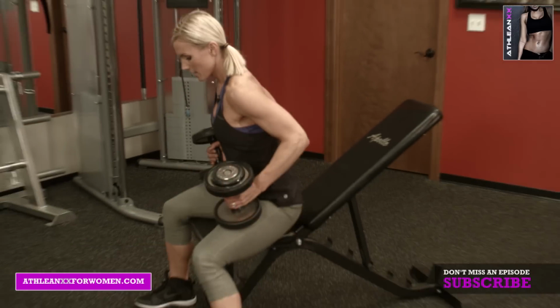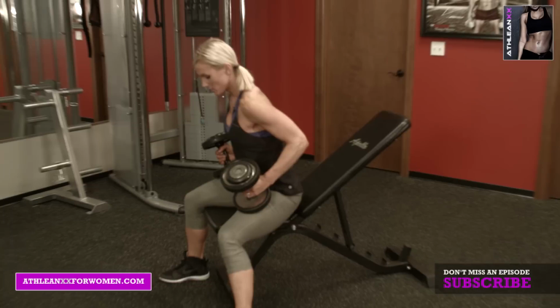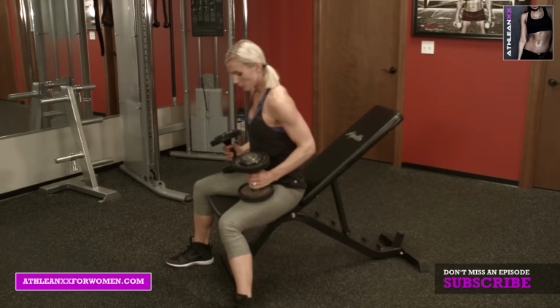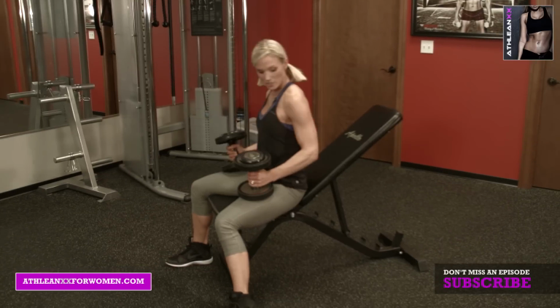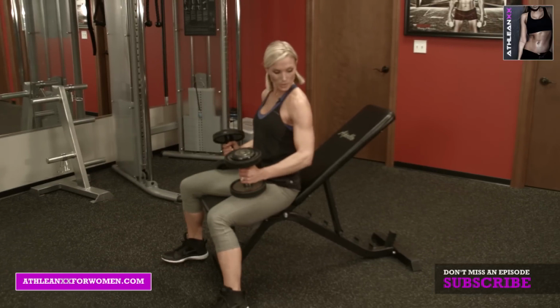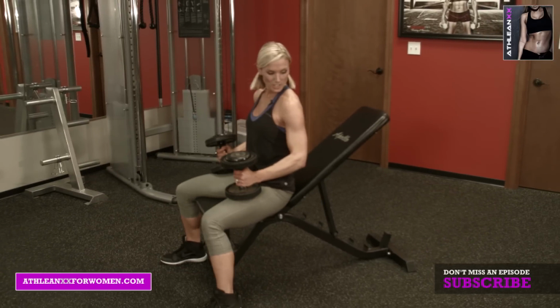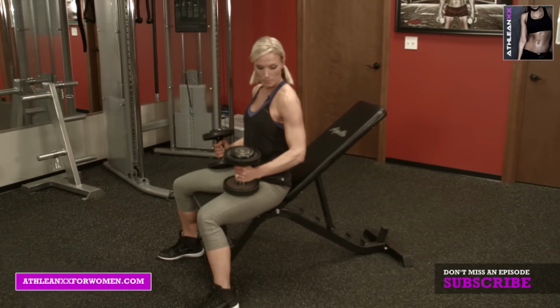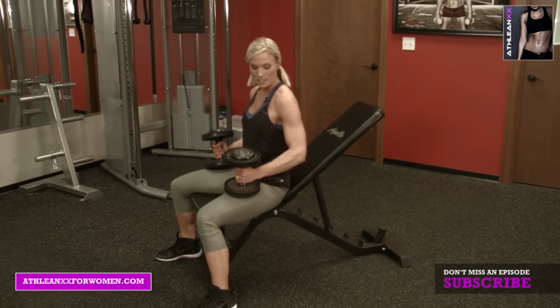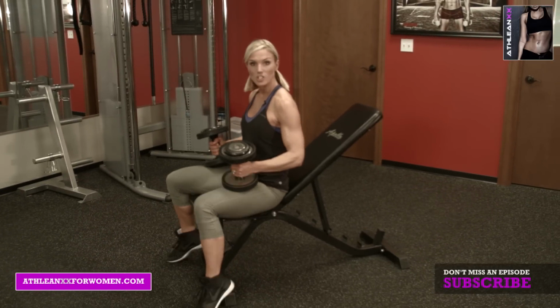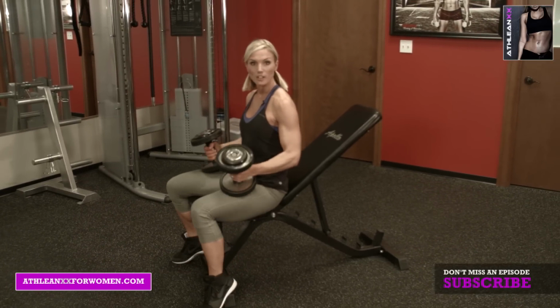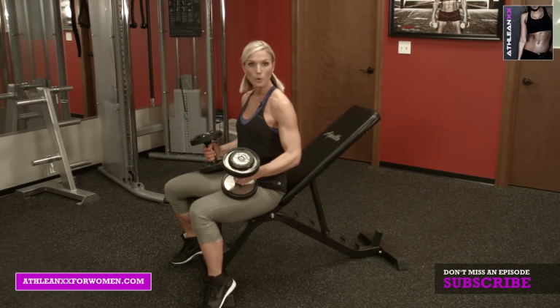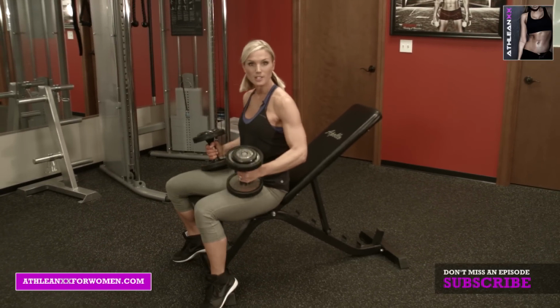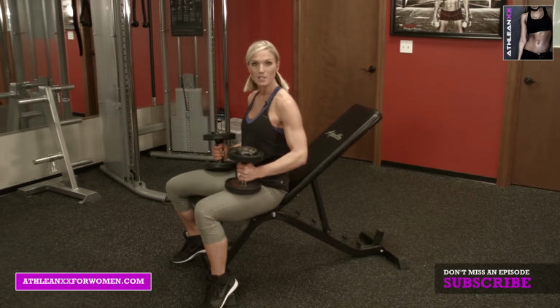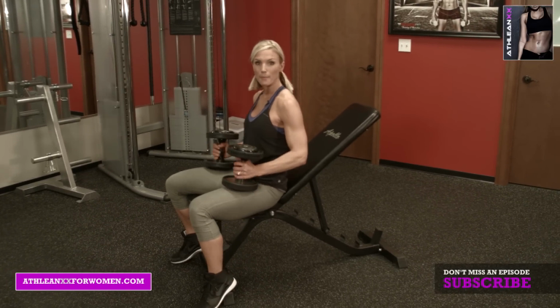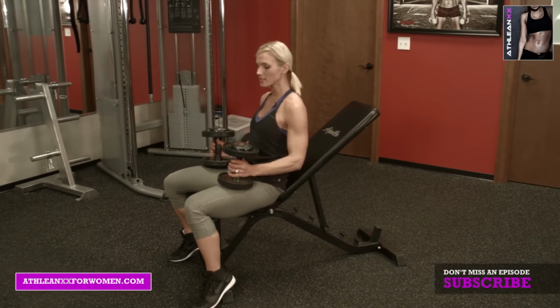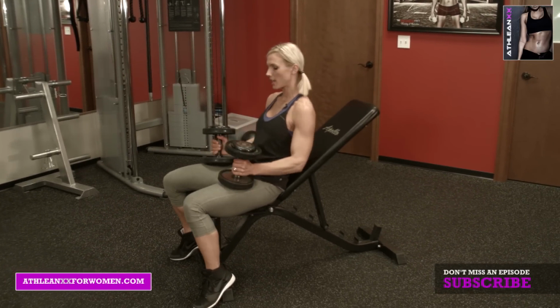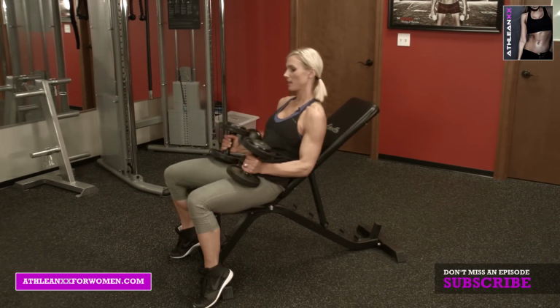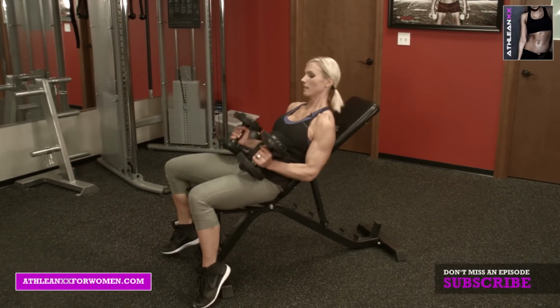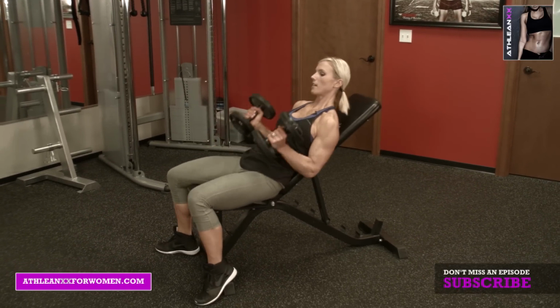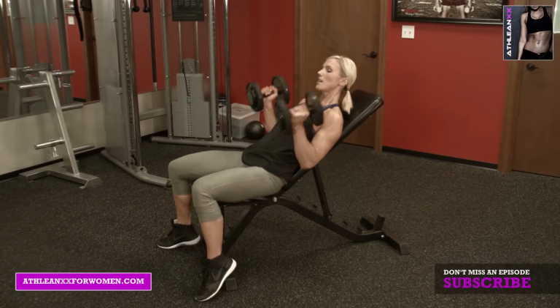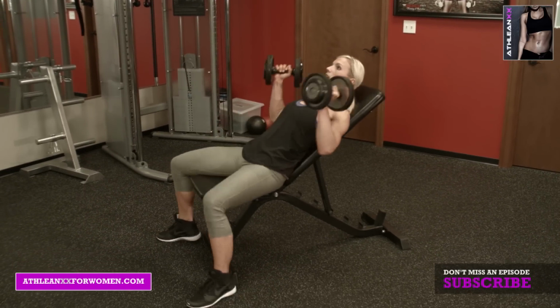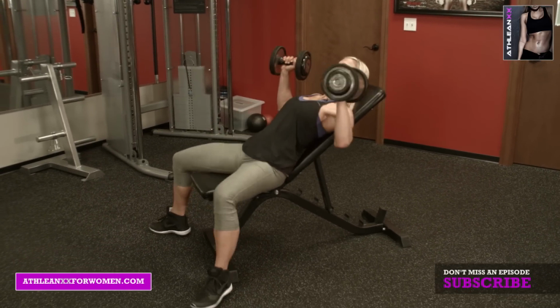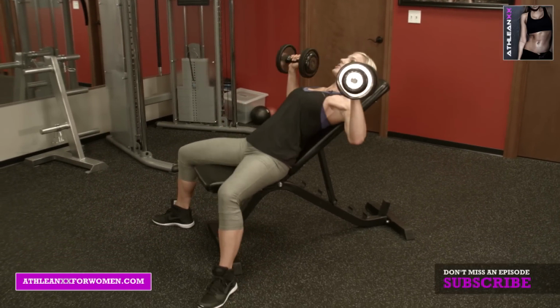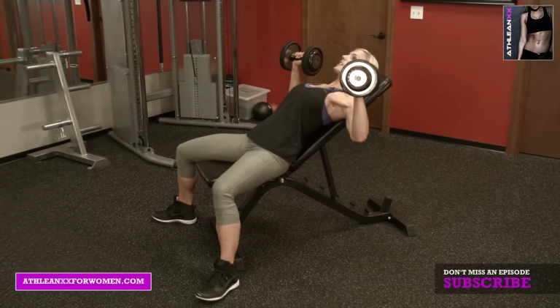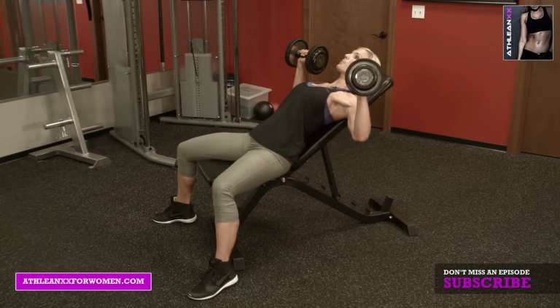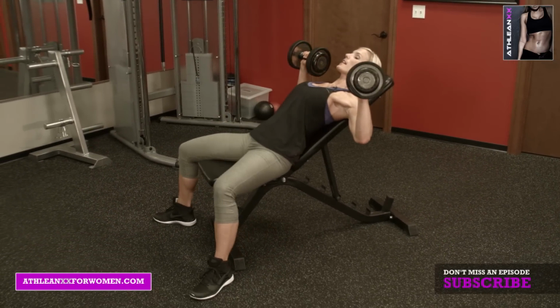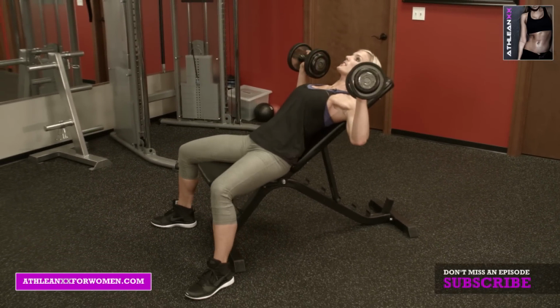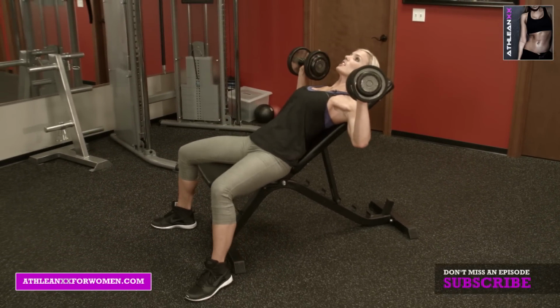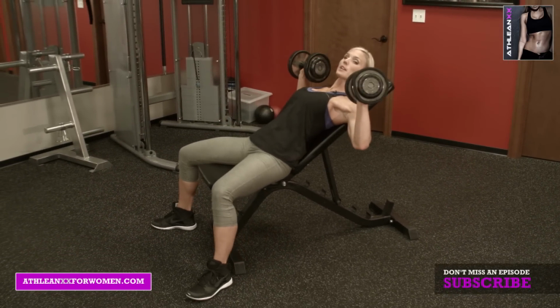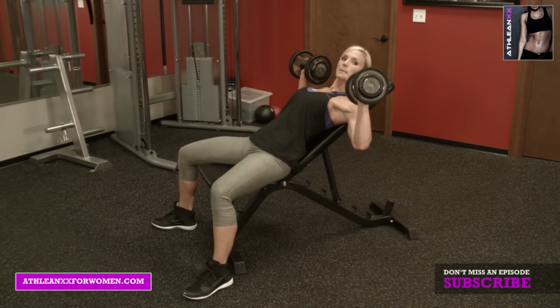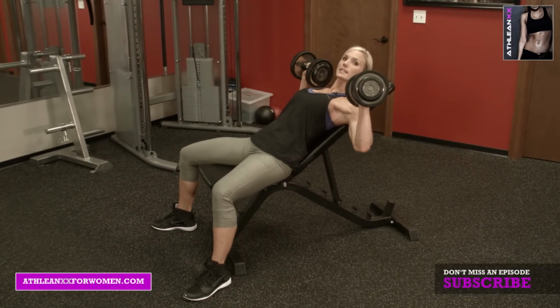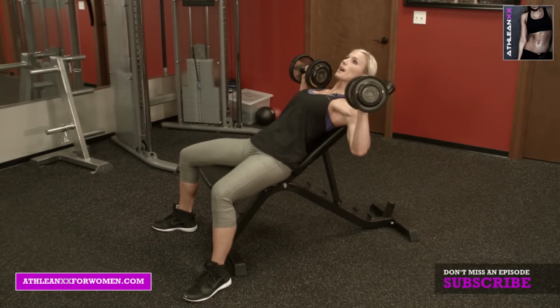So the first one you're going to need a bench and, of course, some dumbbells. Chest press here — we're going to mix it up.